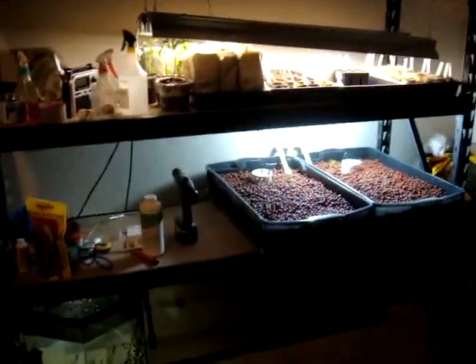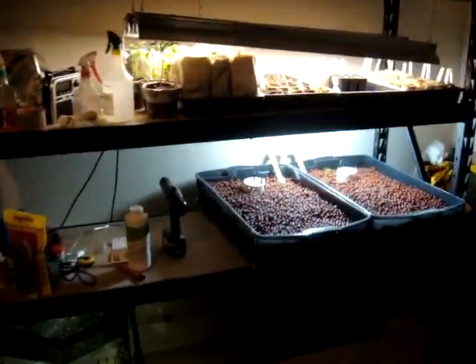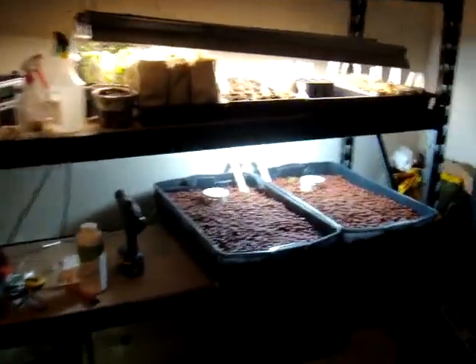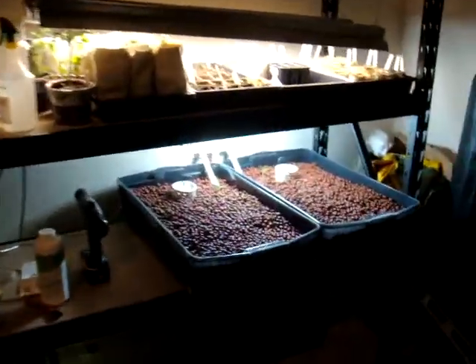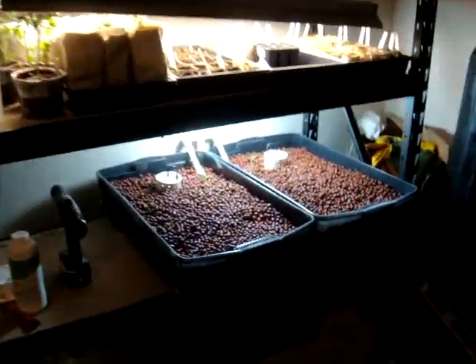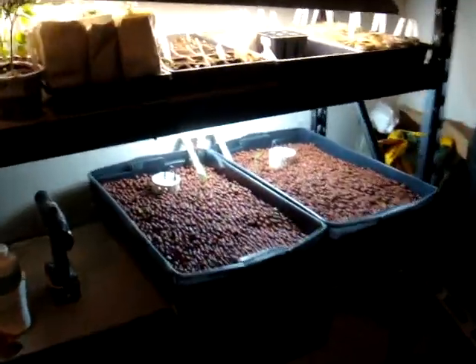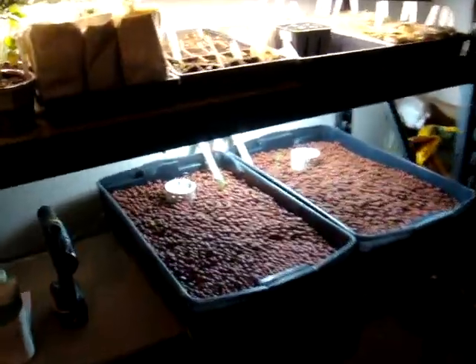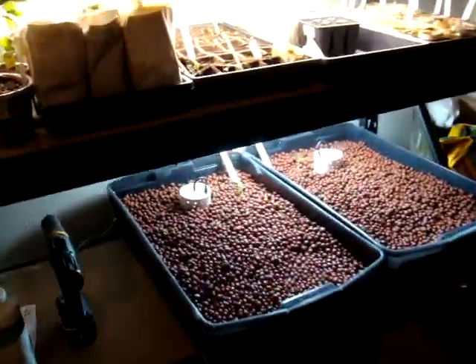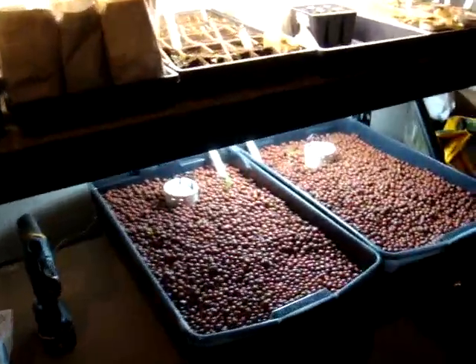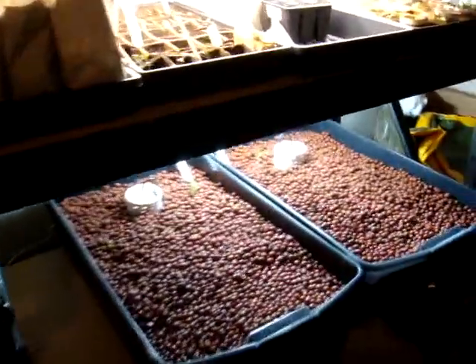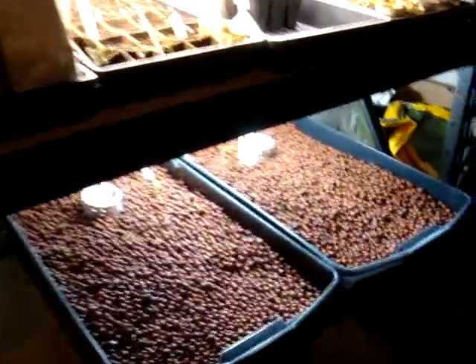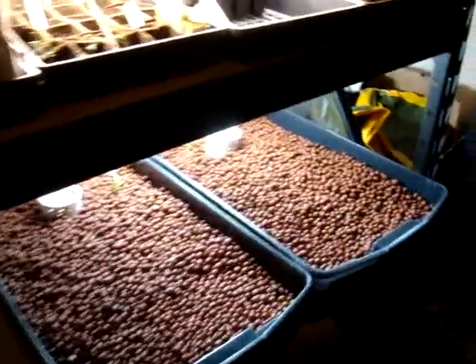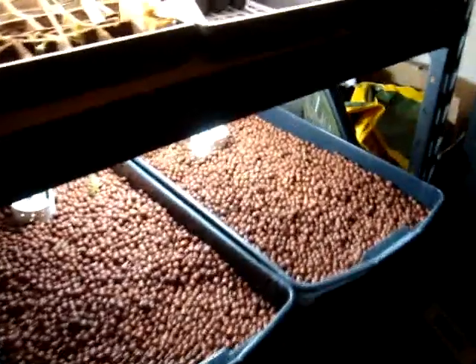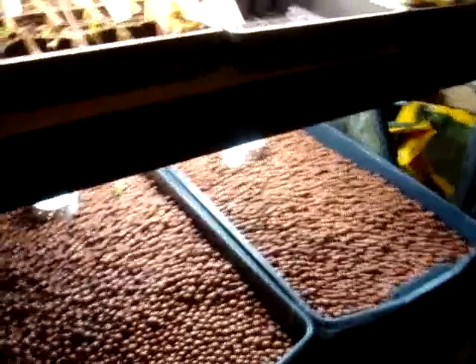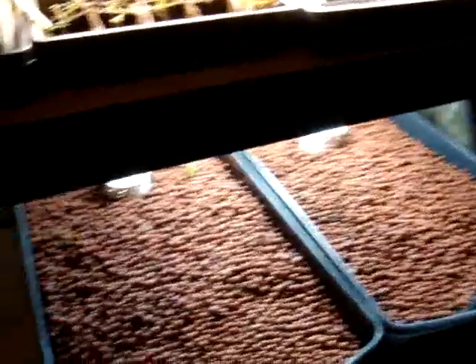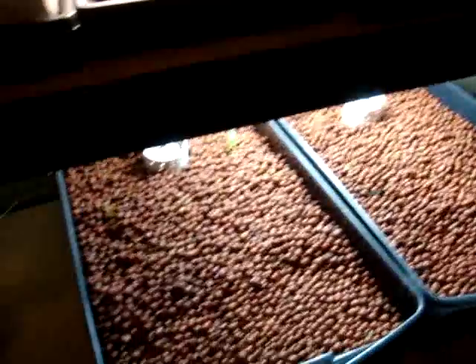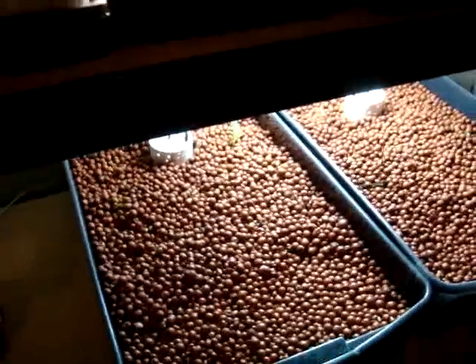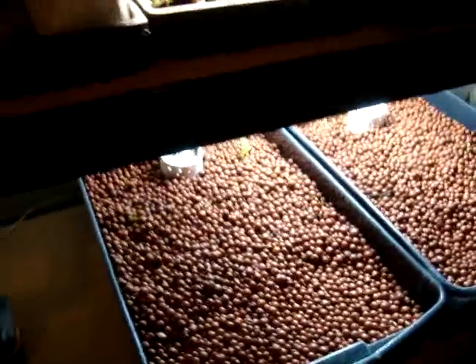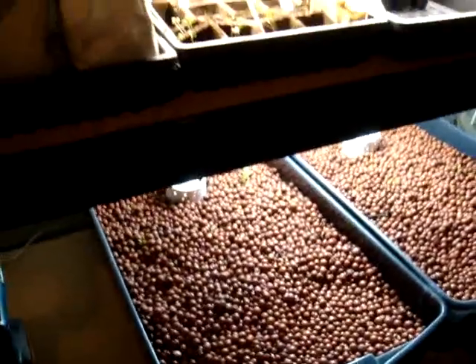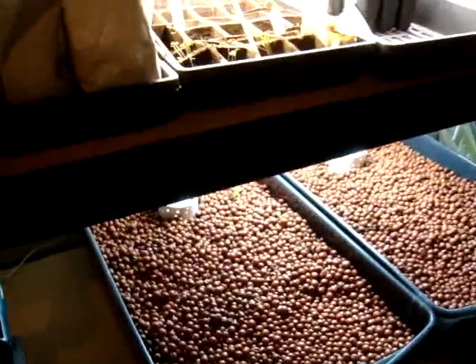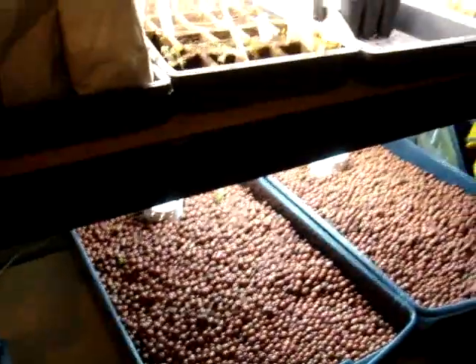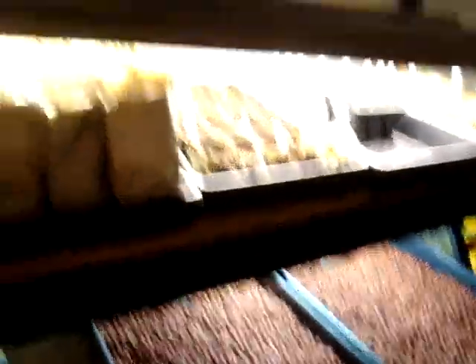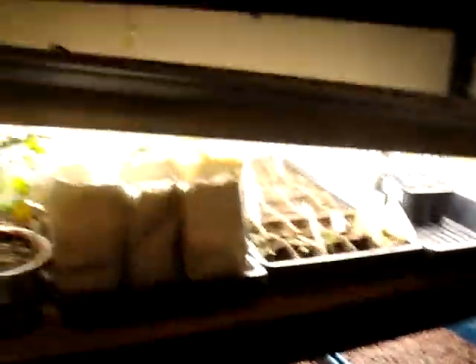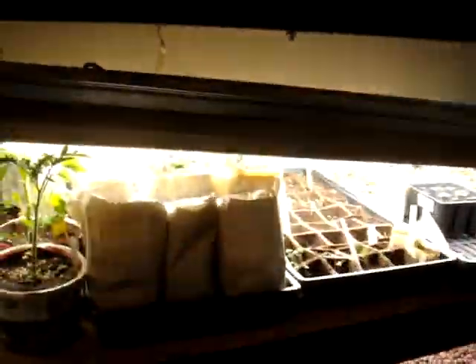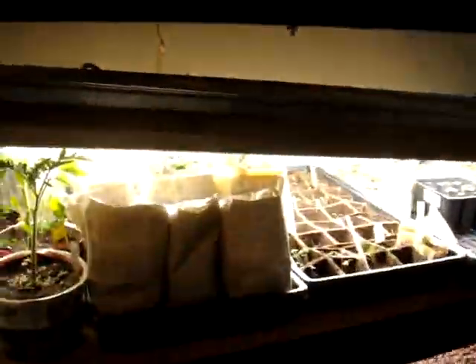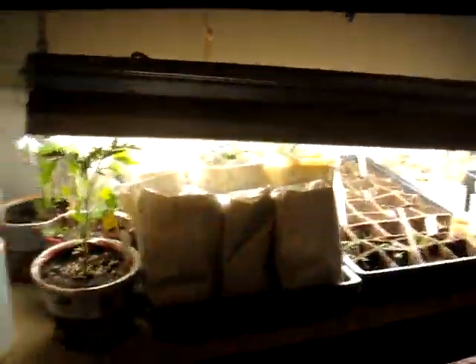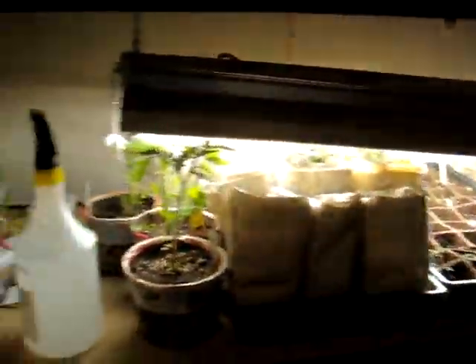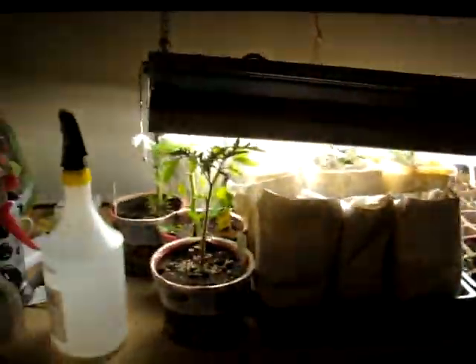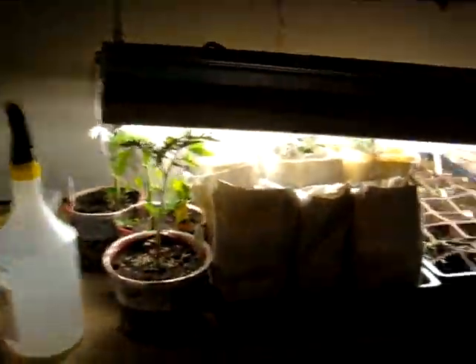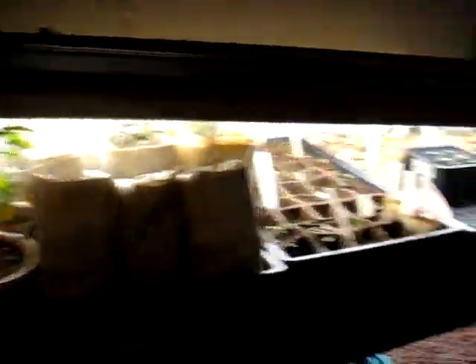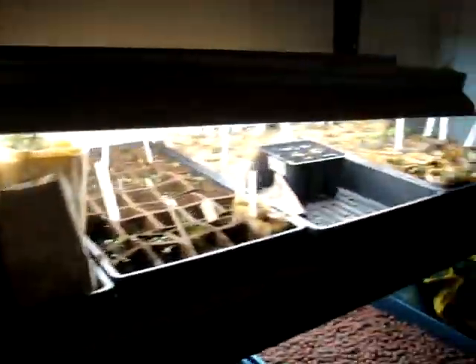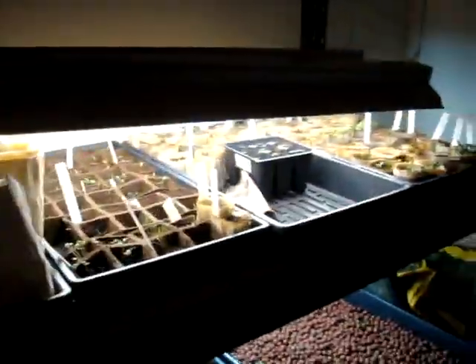I'm going to do a short little video here about my aquaponic system. I've got some other stuff going on up here — seedlings and stuff.